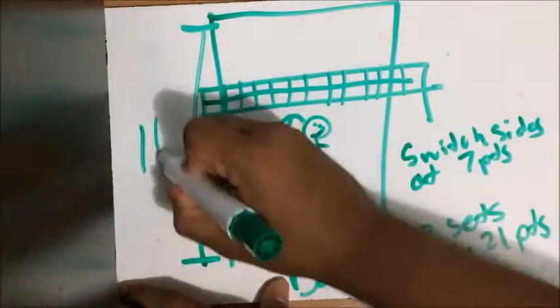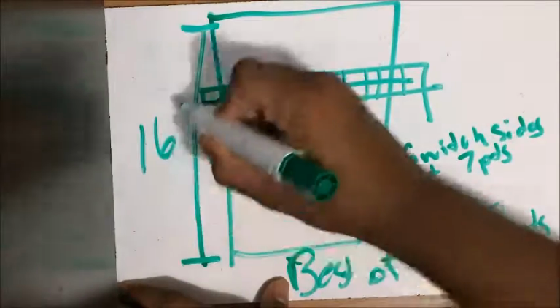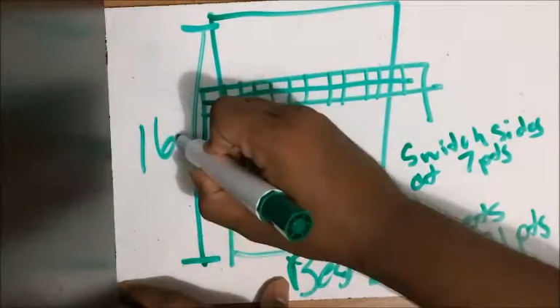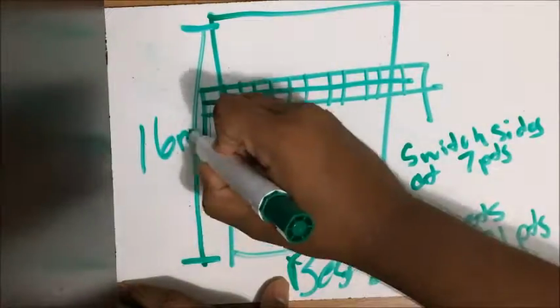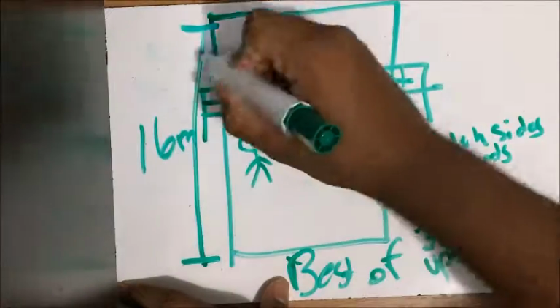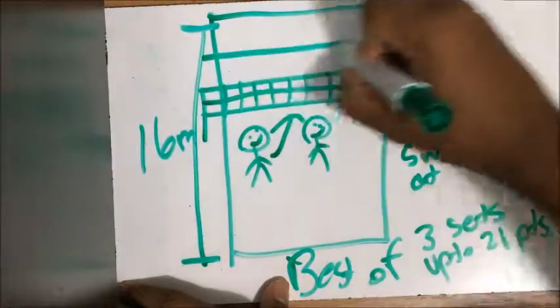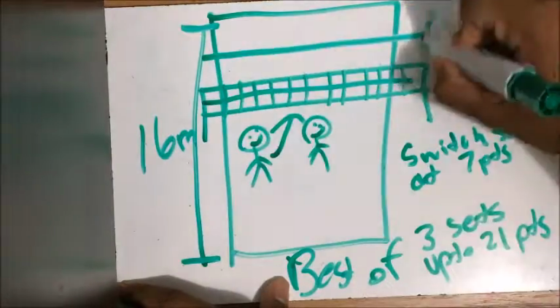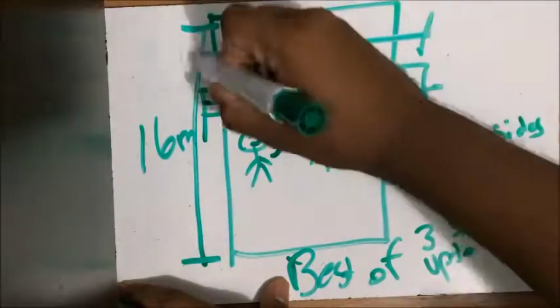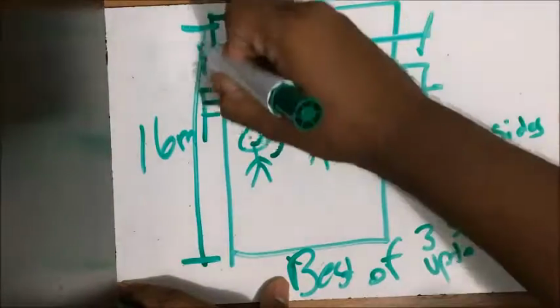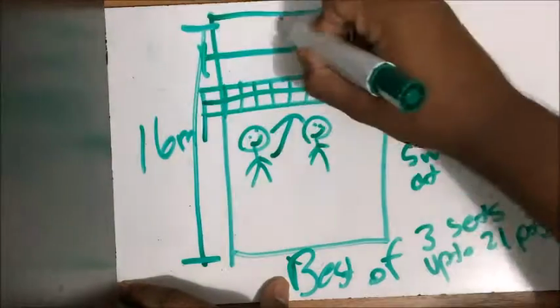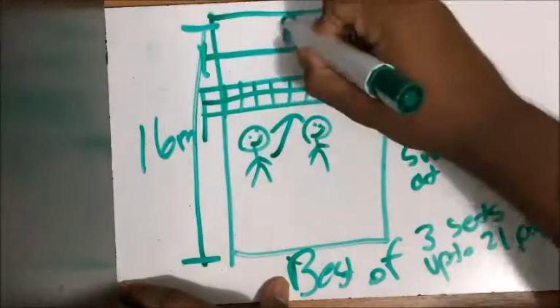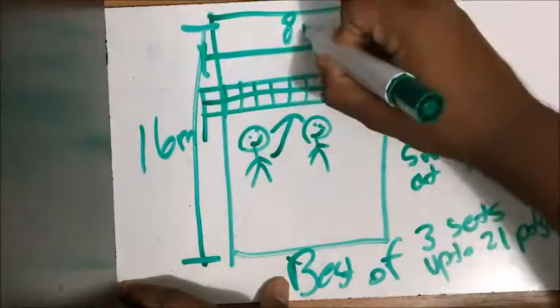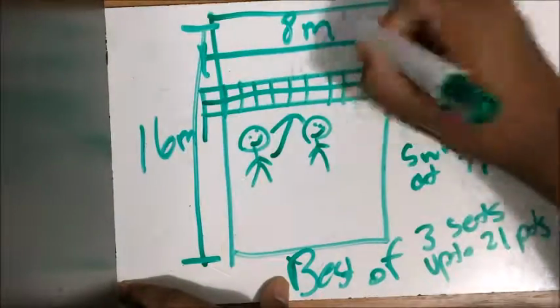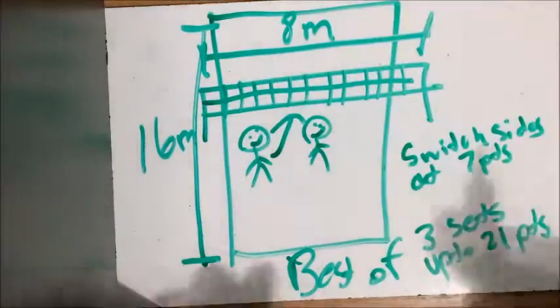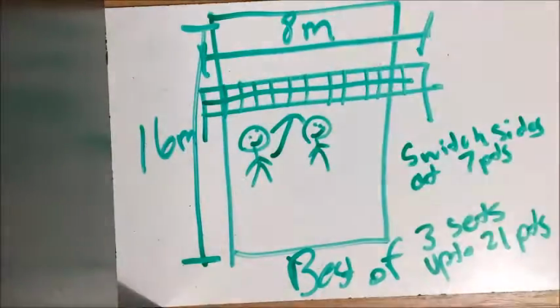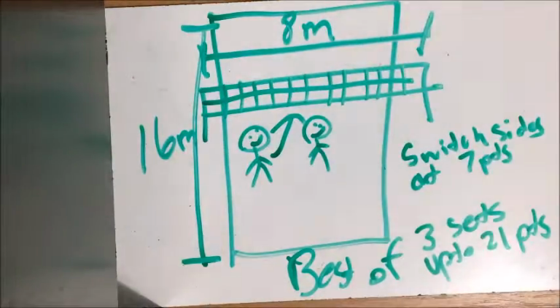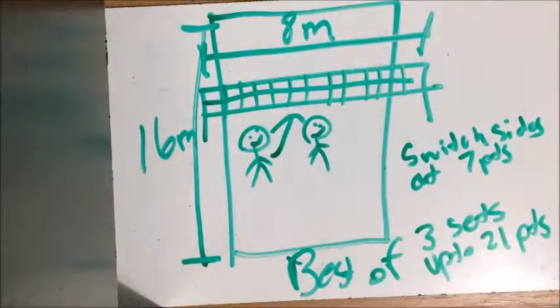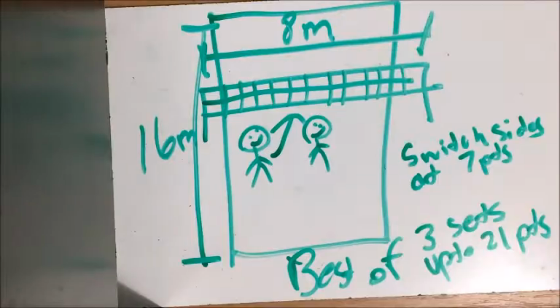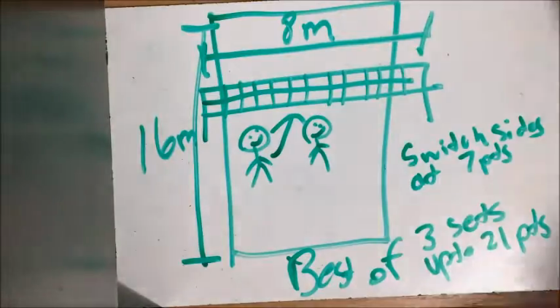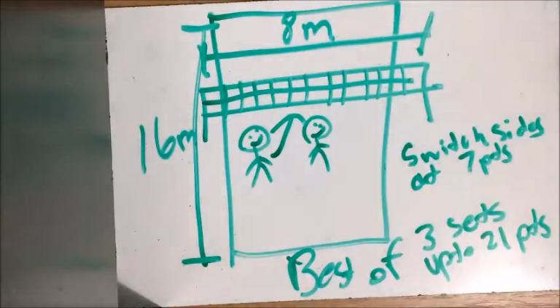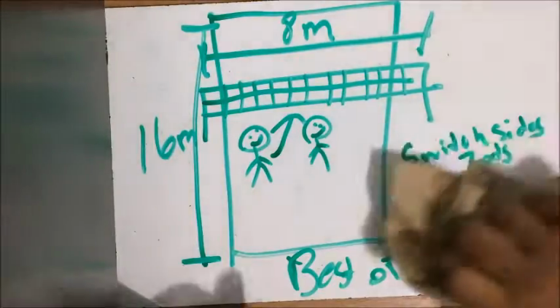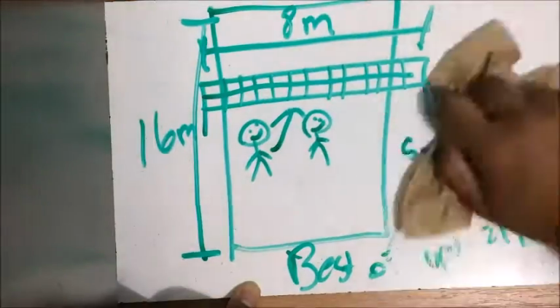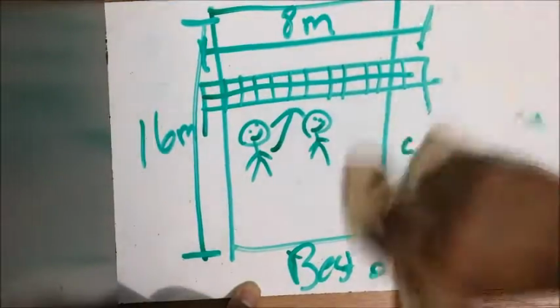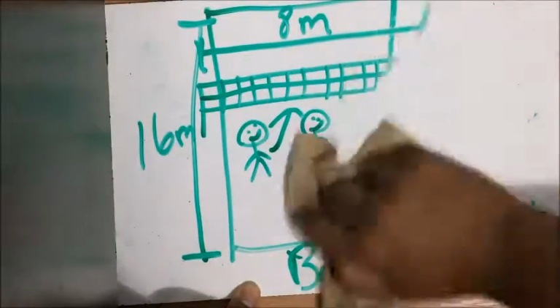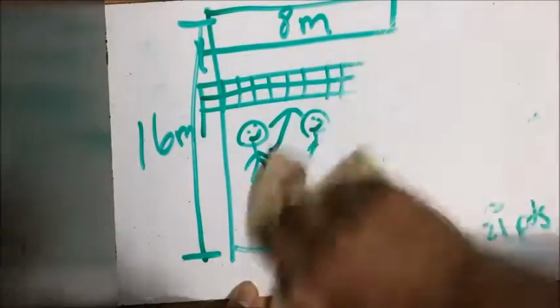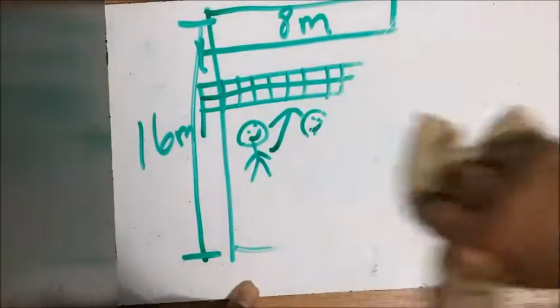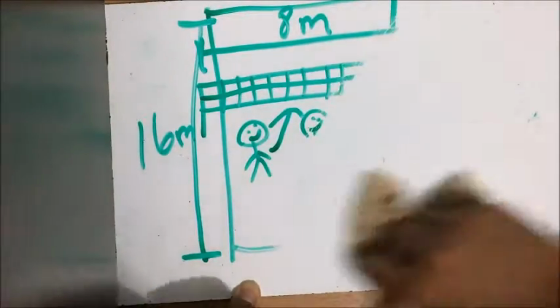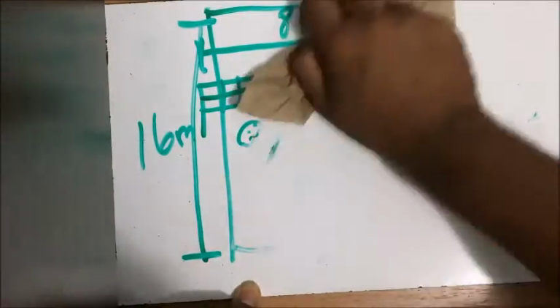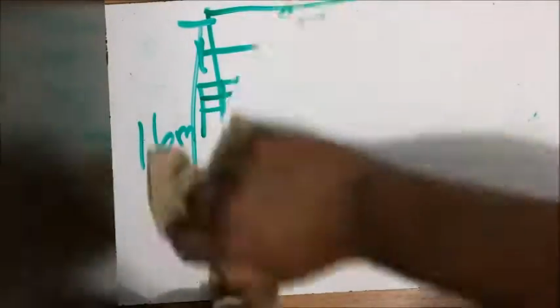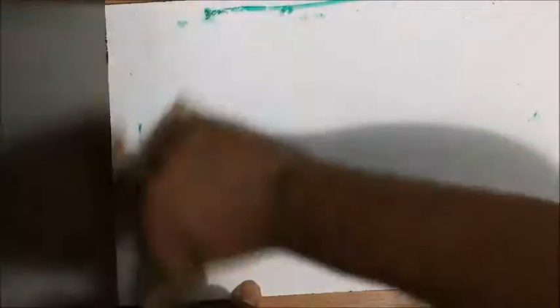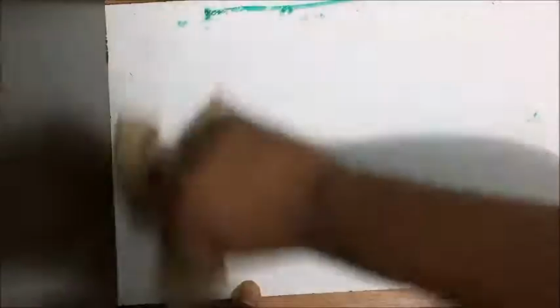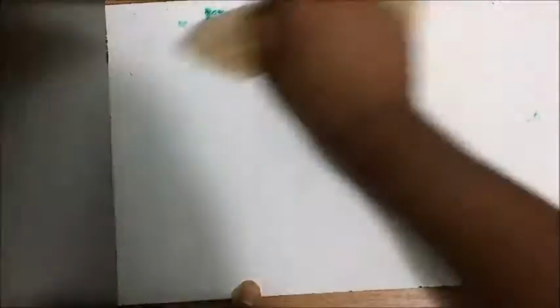The court is also smaller in beach volleyball, being a 16x8 sand court compared to the 18x9 indoor court.